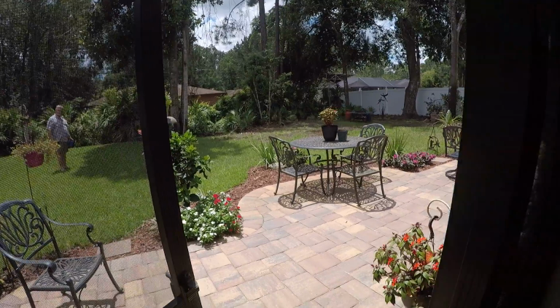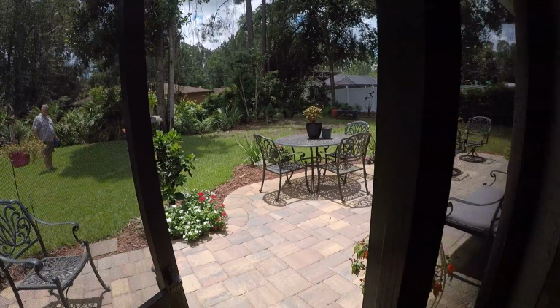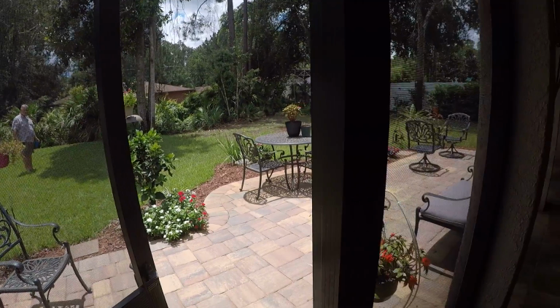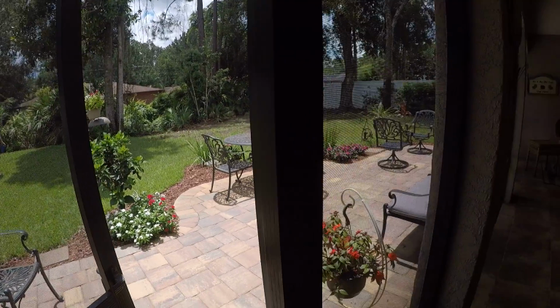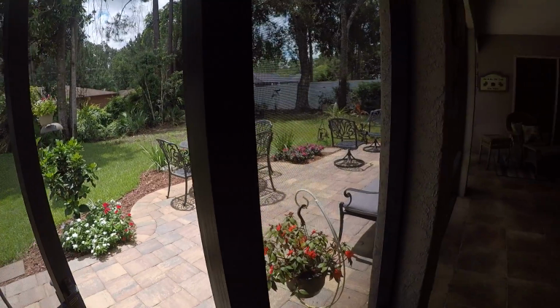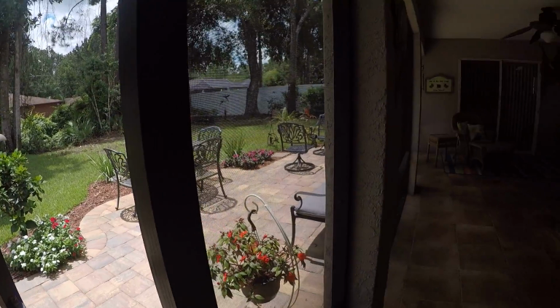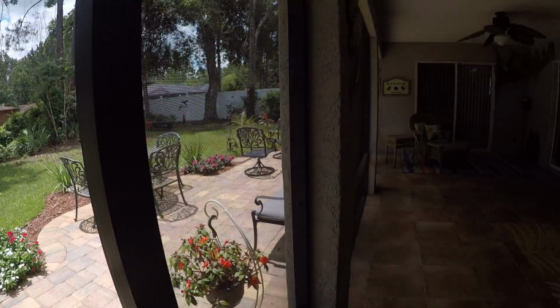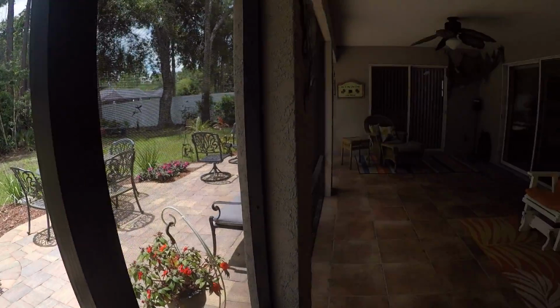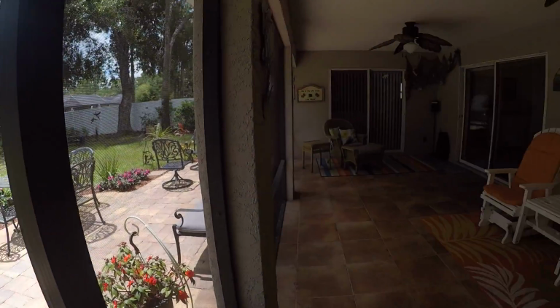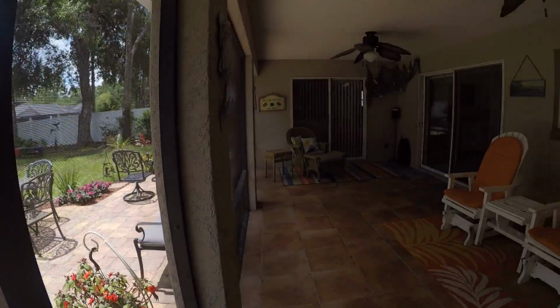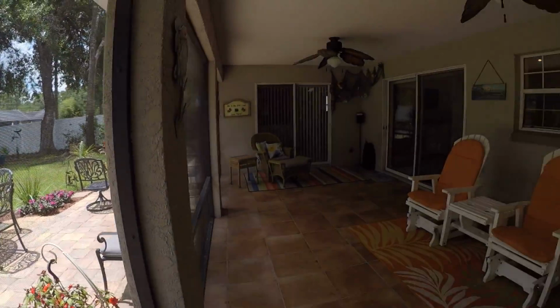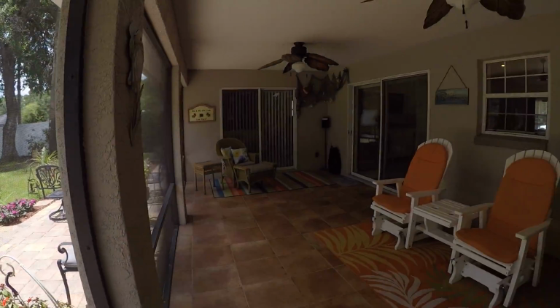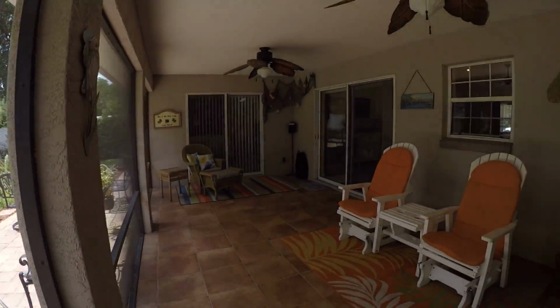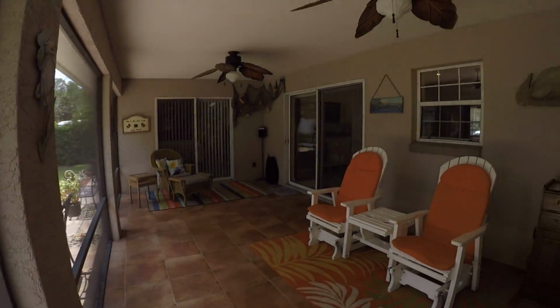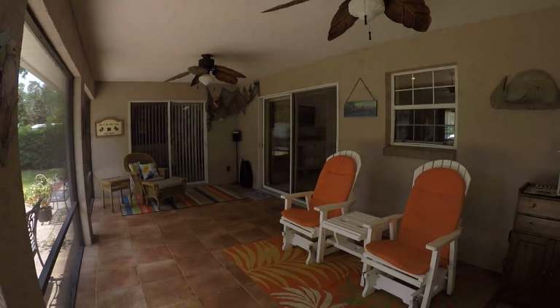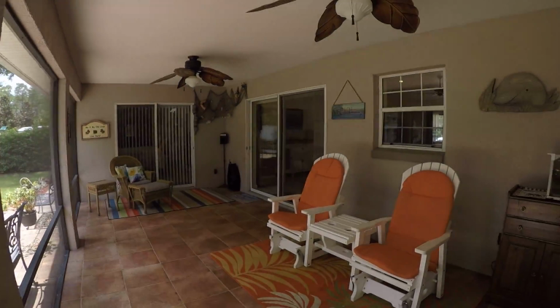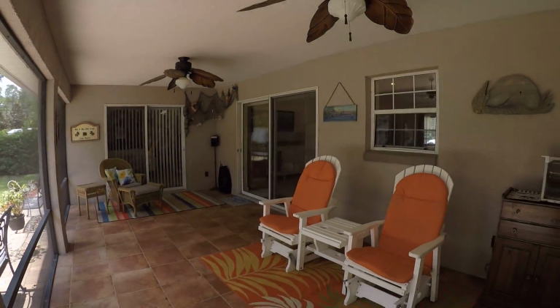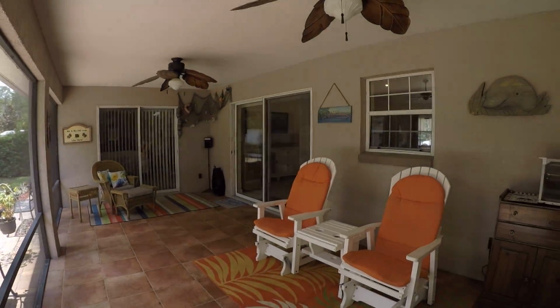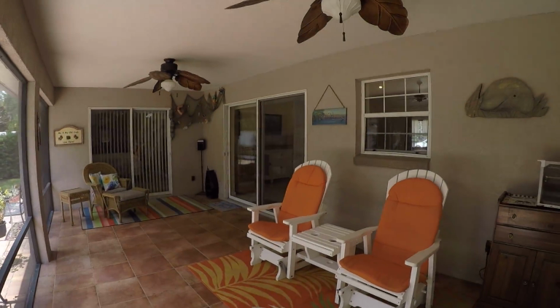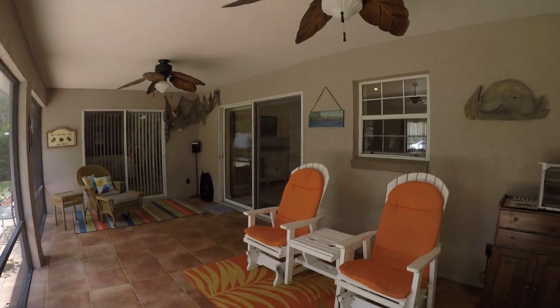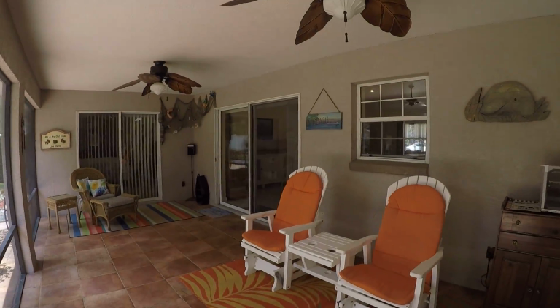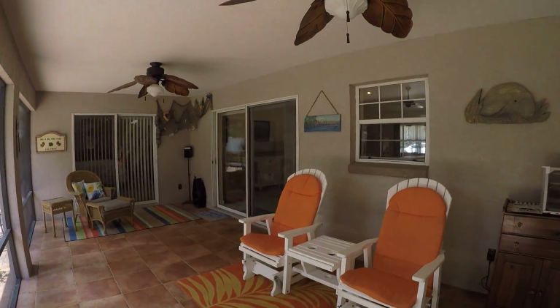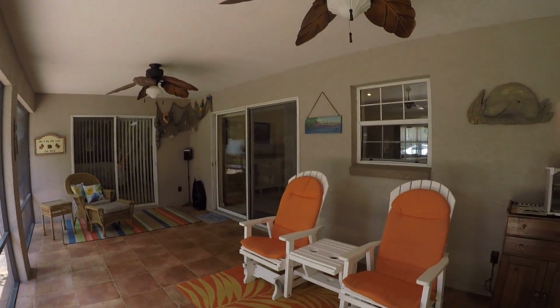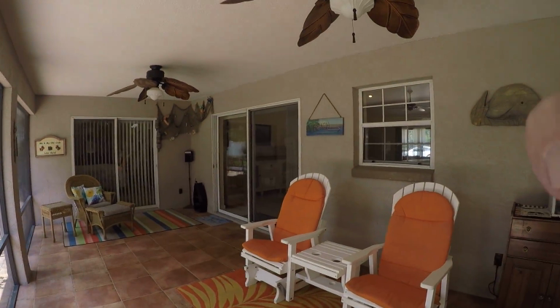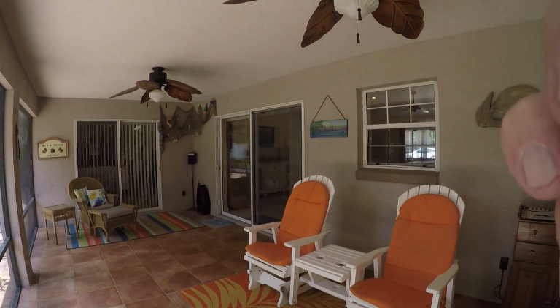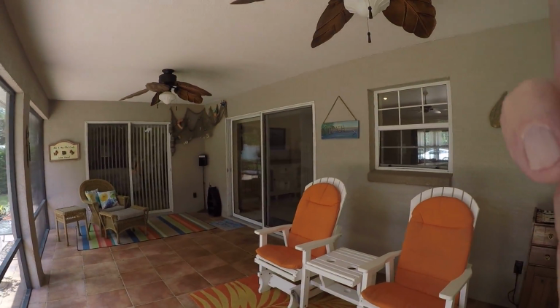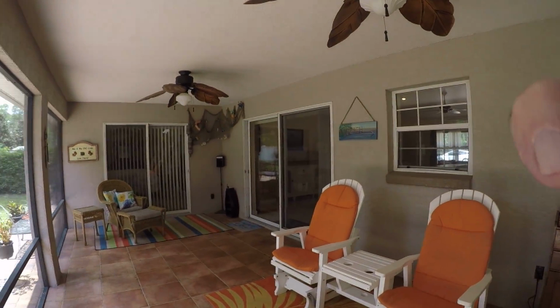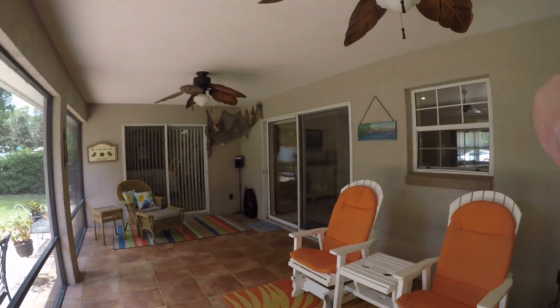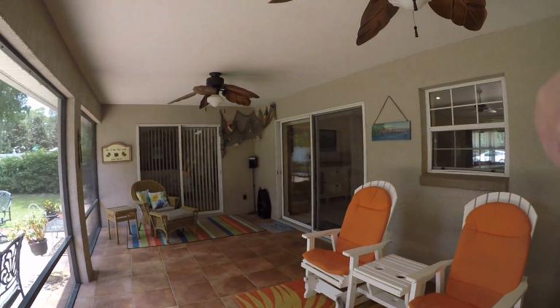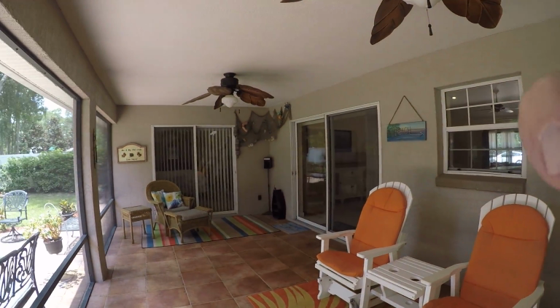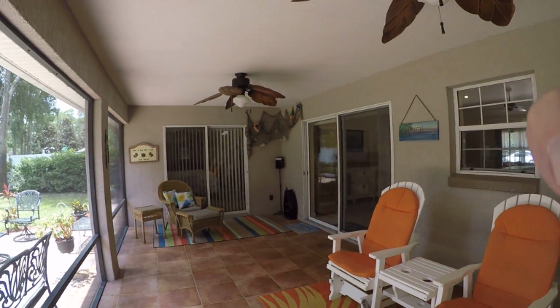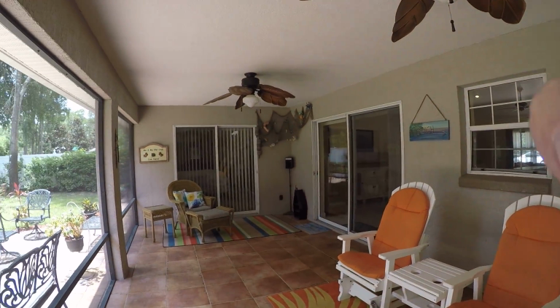All right, that's about it for 39 Remshaw Drive. Hope you enjoy.